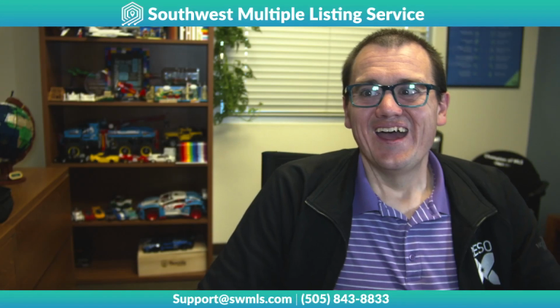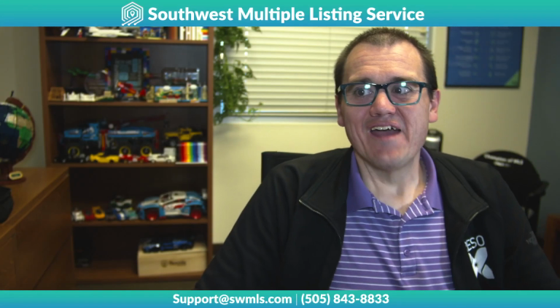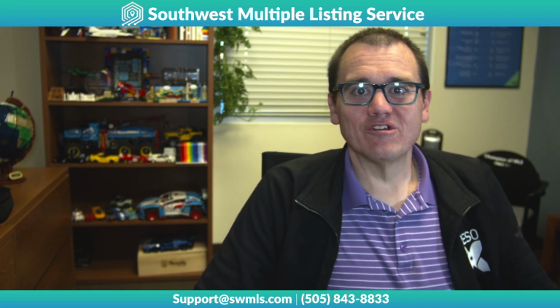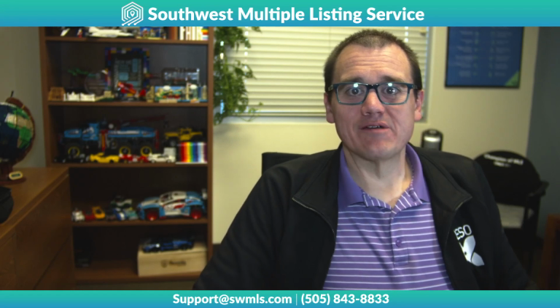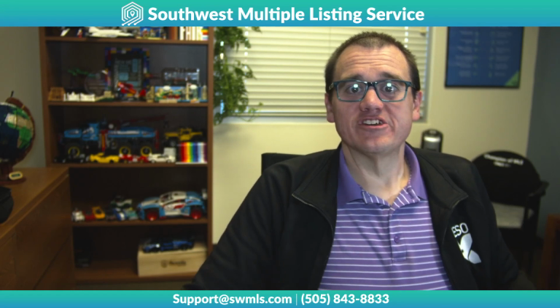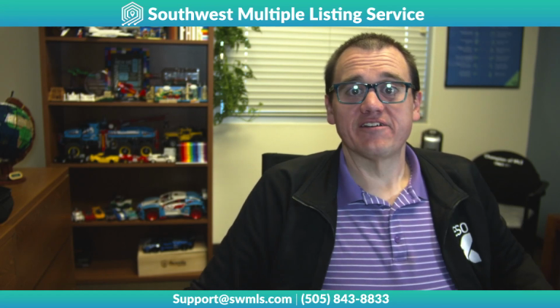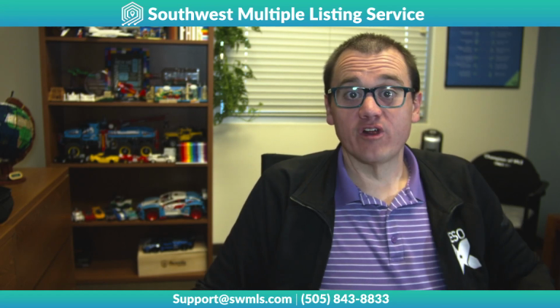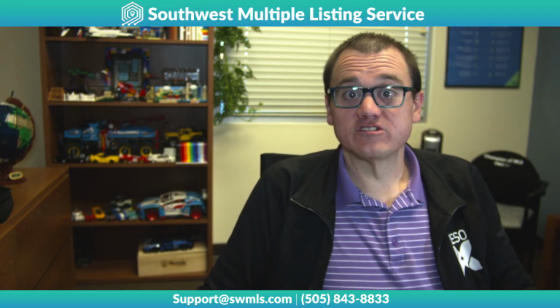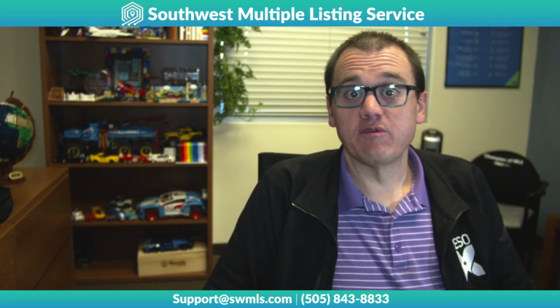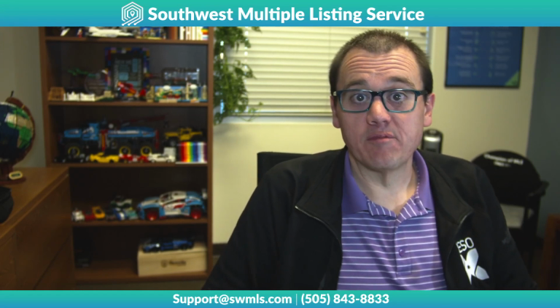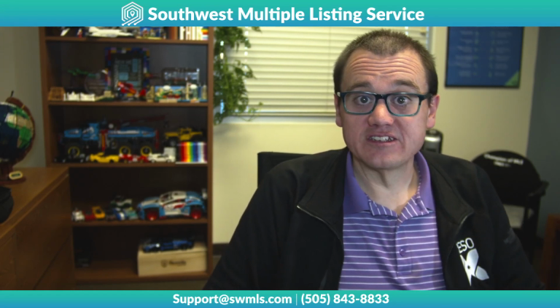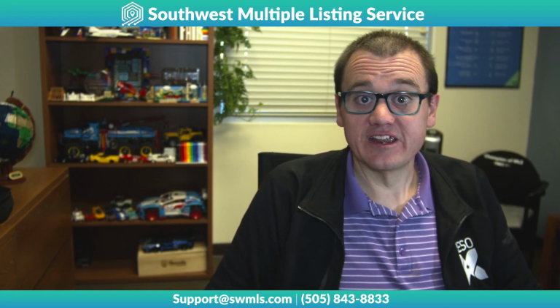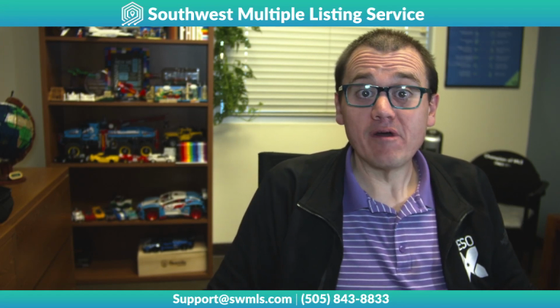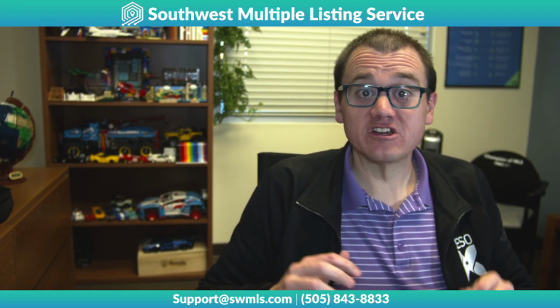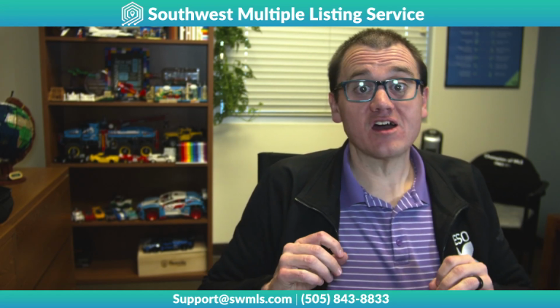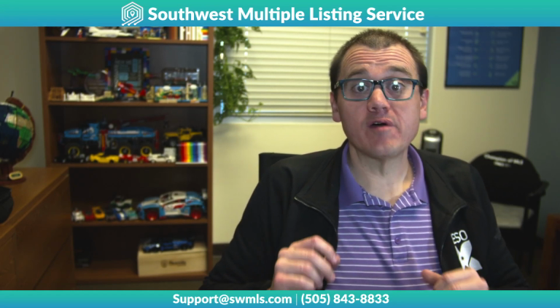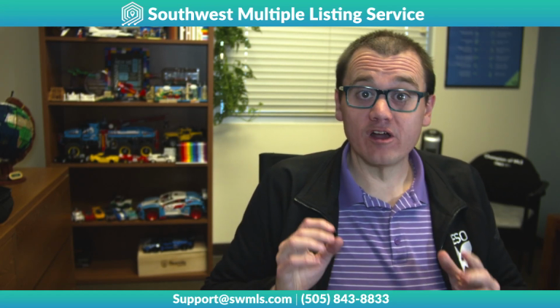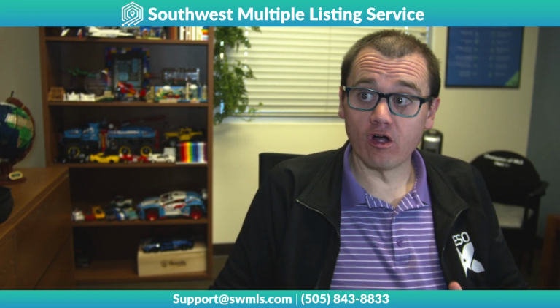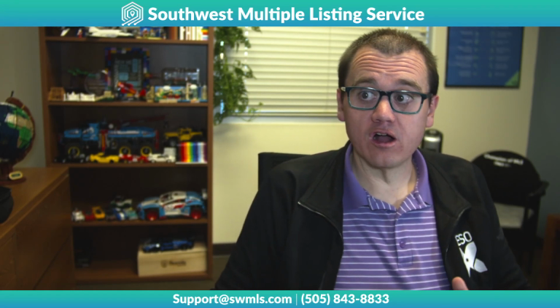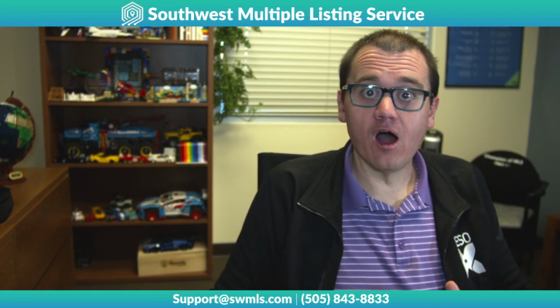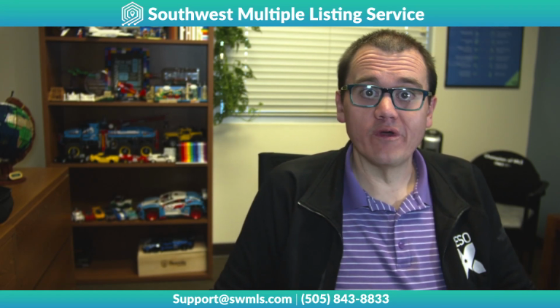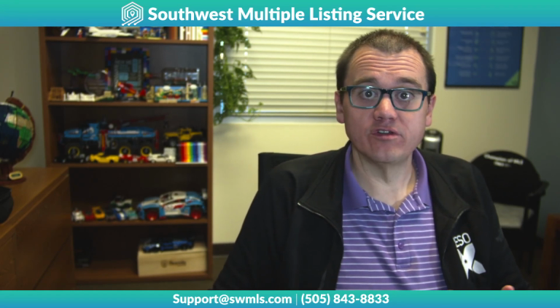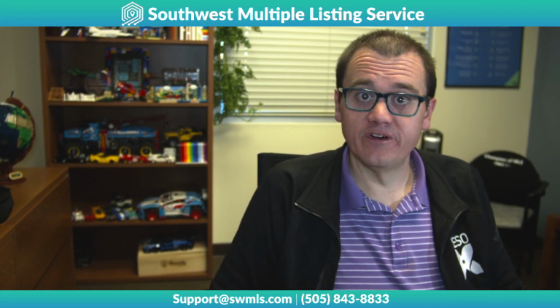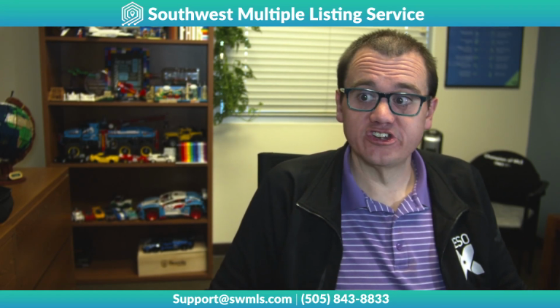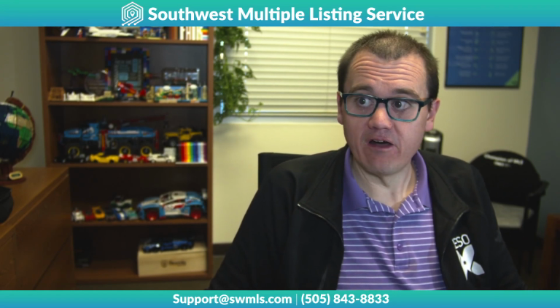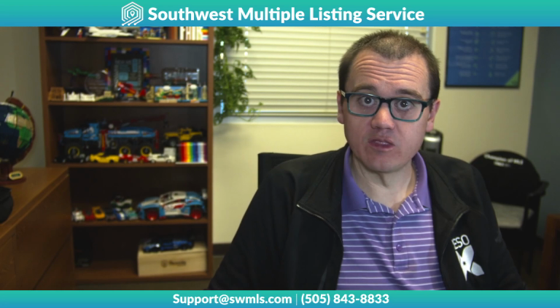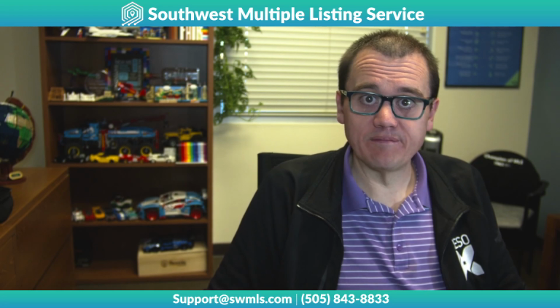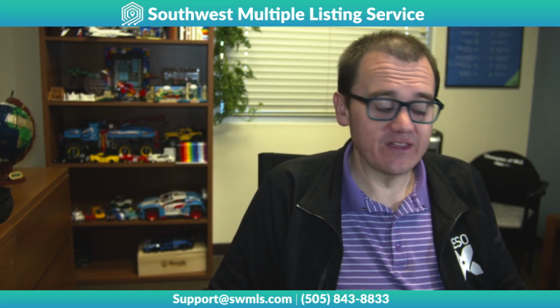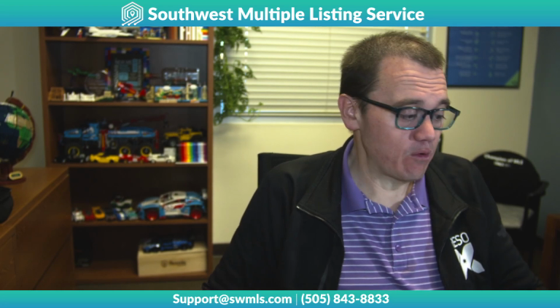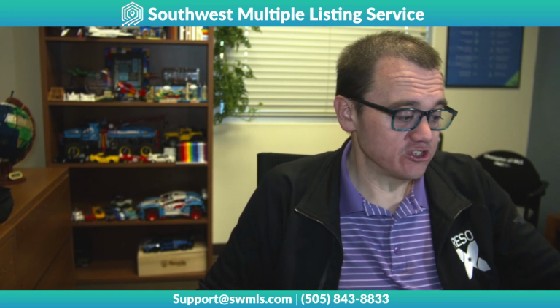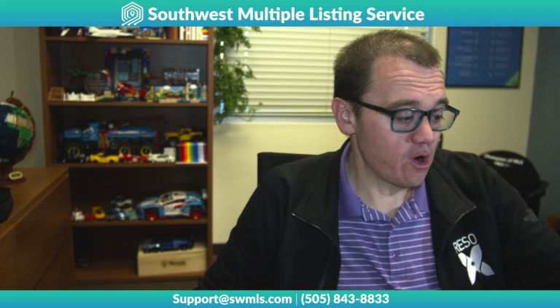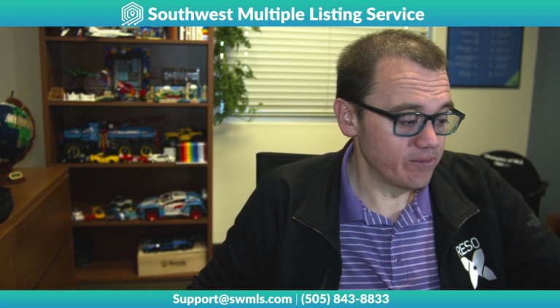Hey everyone, Richard Gibbons here, Executive Director of Southwest MLS, and today I'm actually going to talk a little bit about GAR.com. We have a new functionality on the website that I want to show everybody.